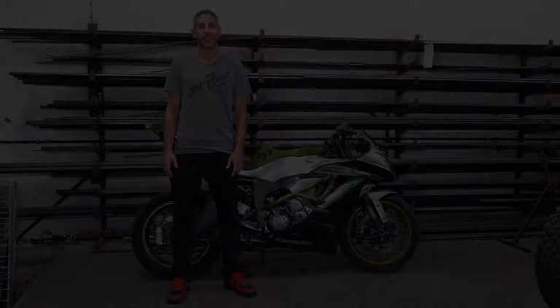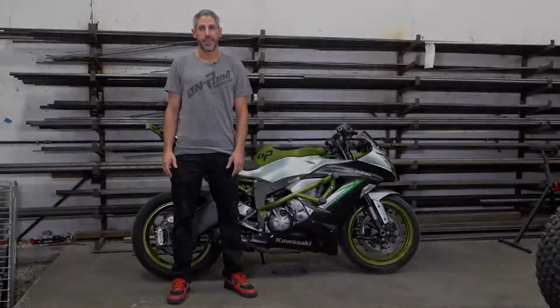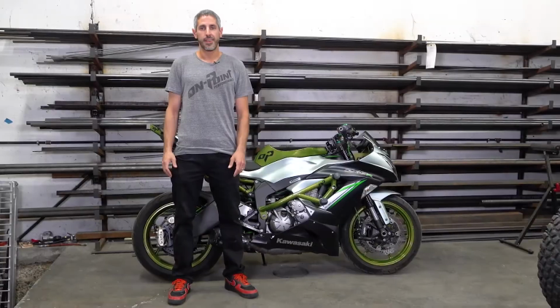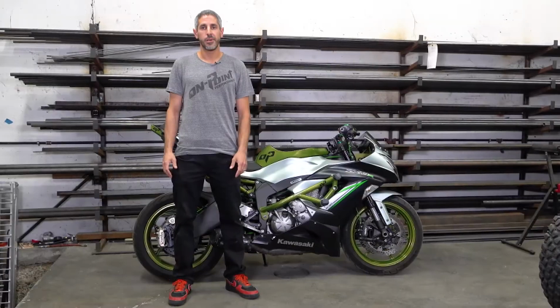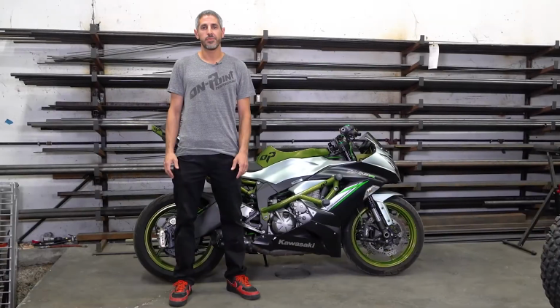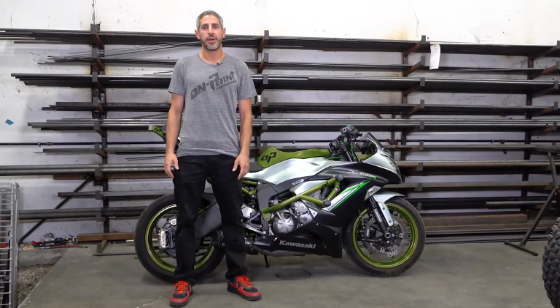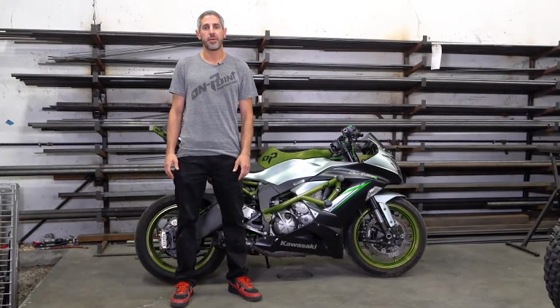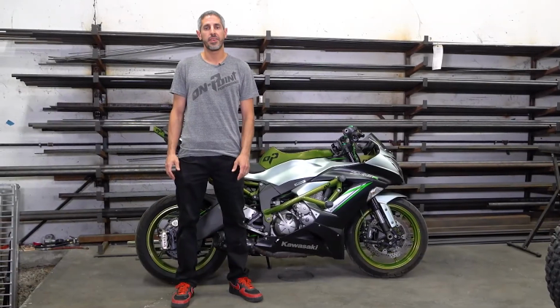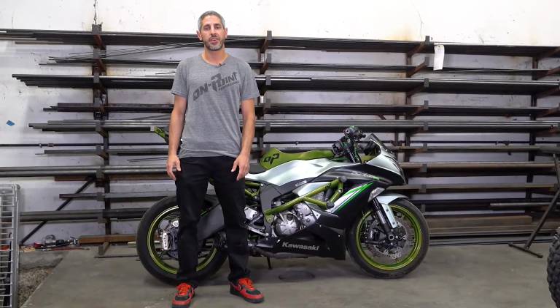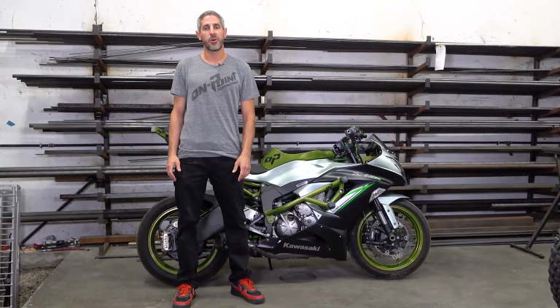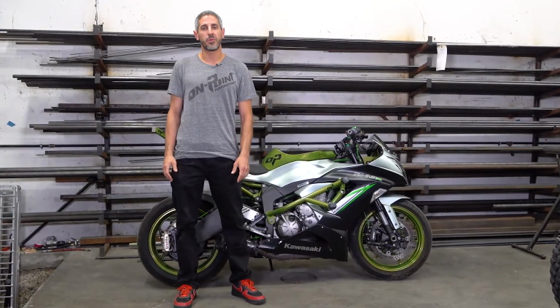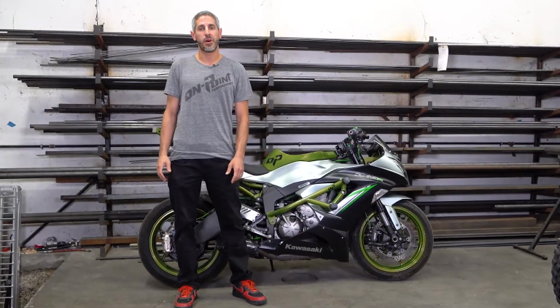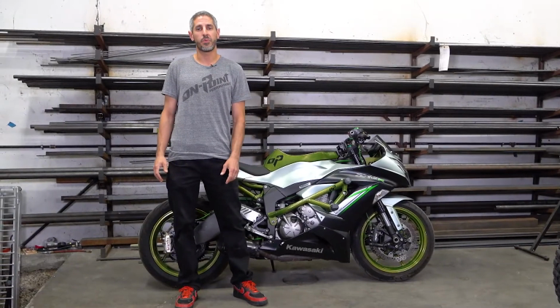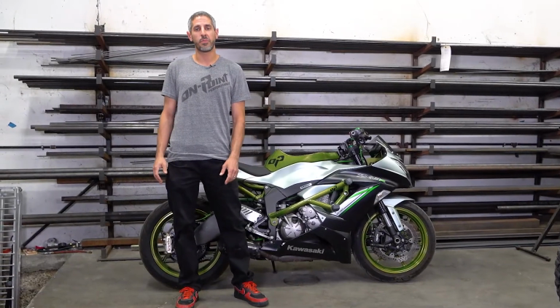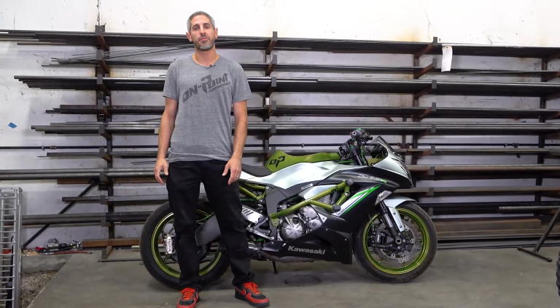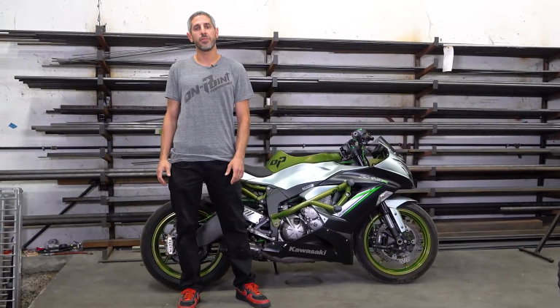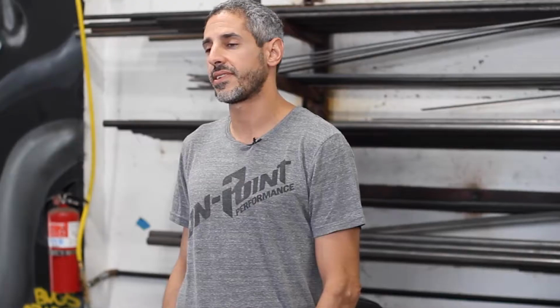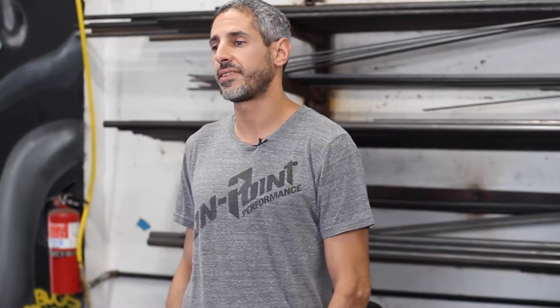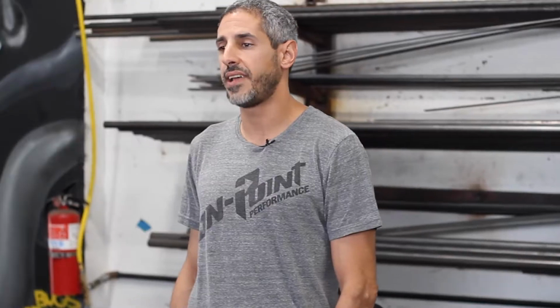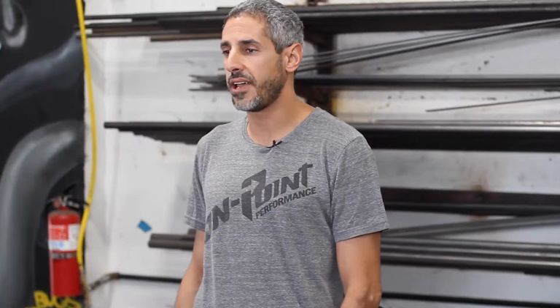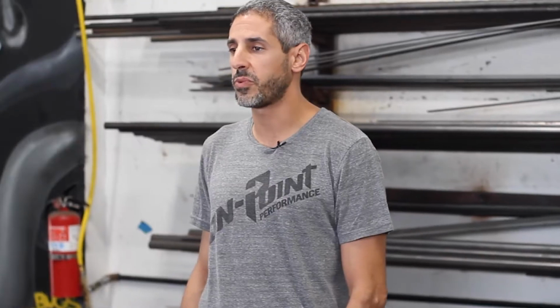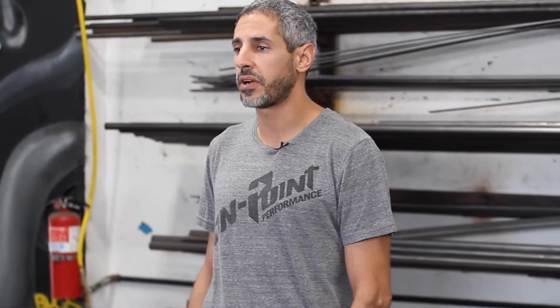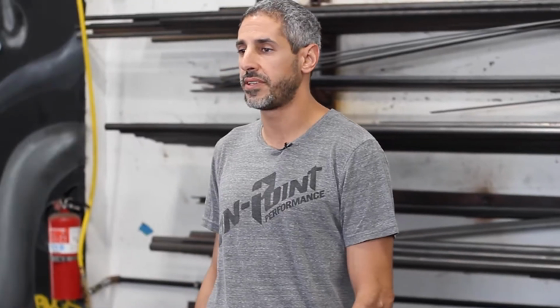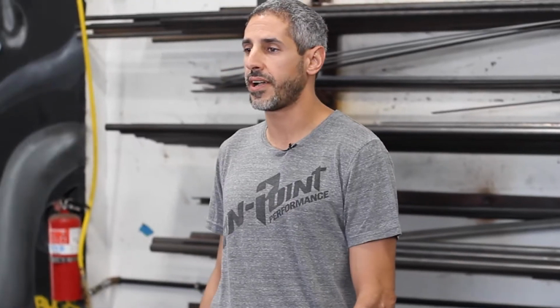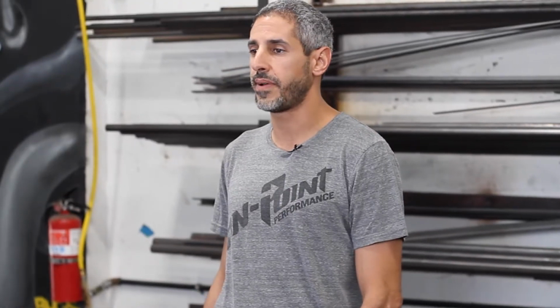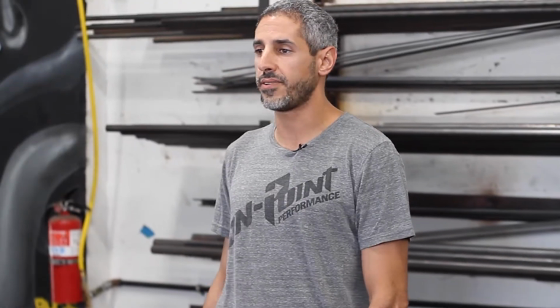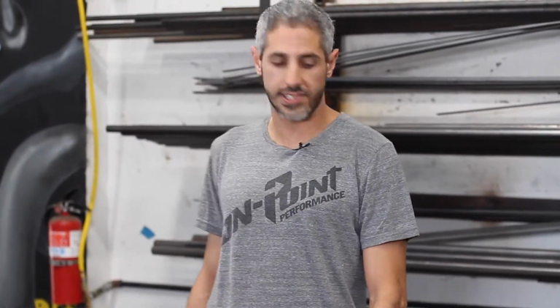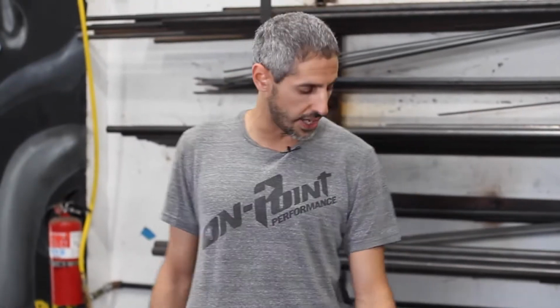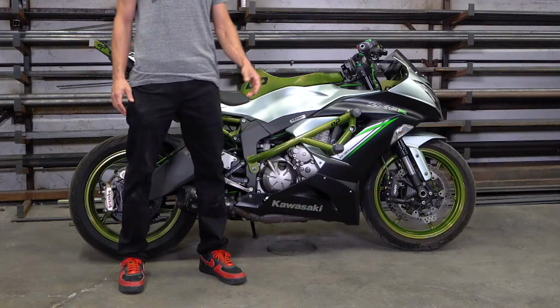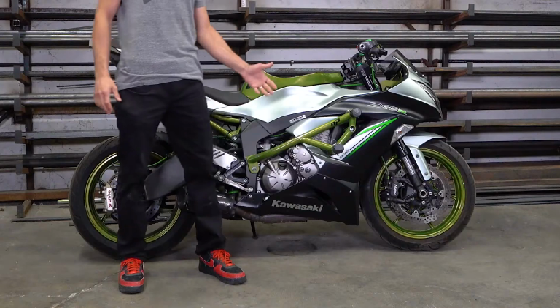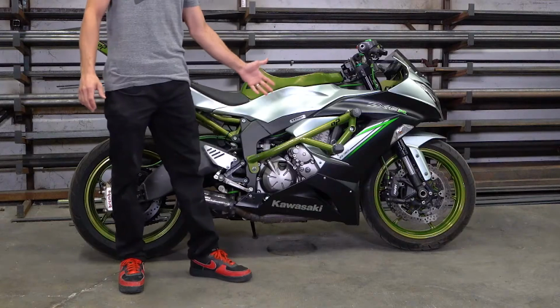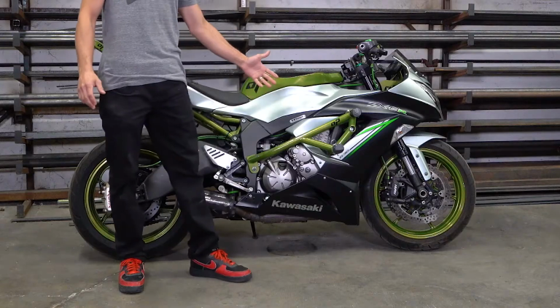Hello, I'm Kia Kota with On Point Performance. Today we're going to be talking about stunt cages.